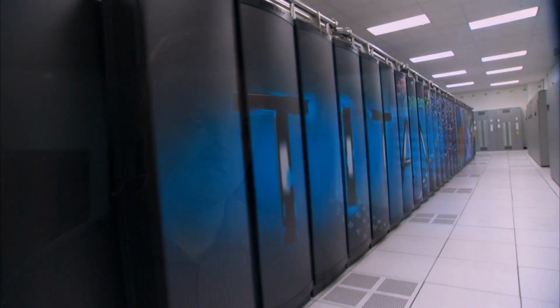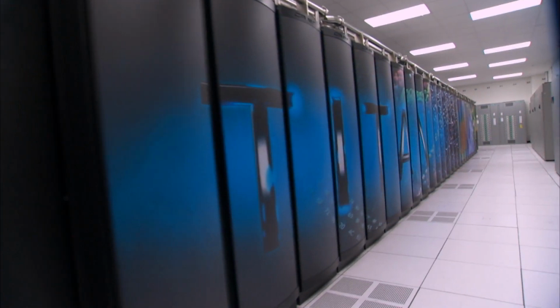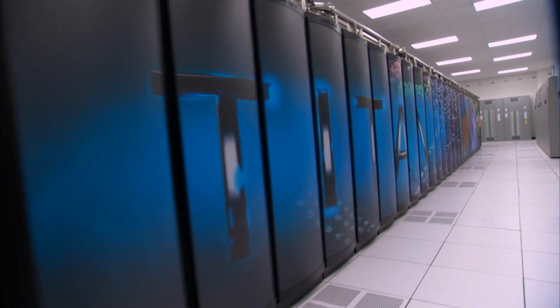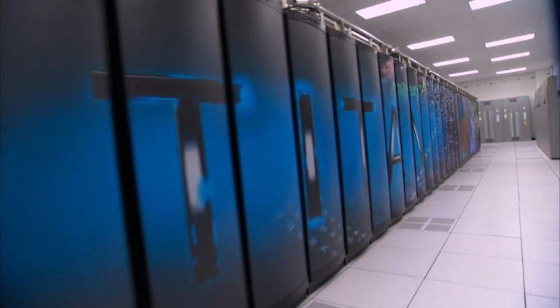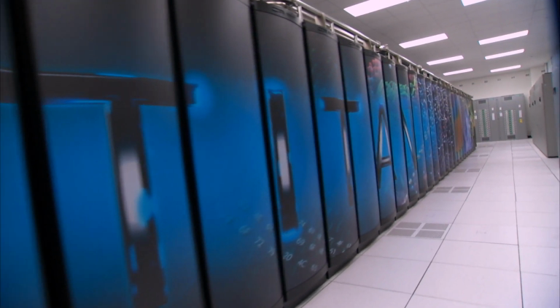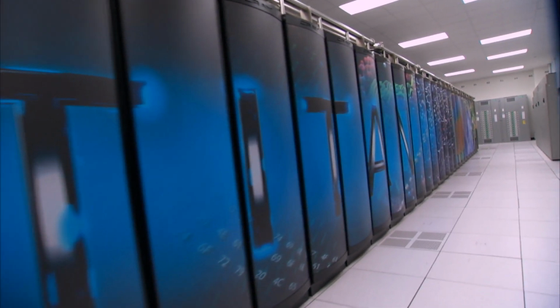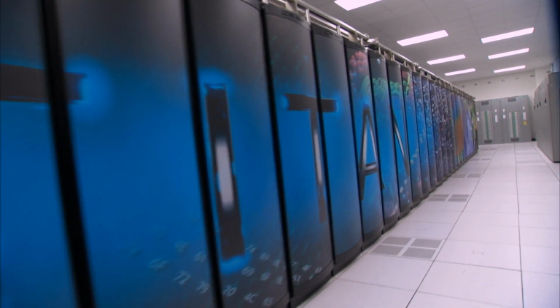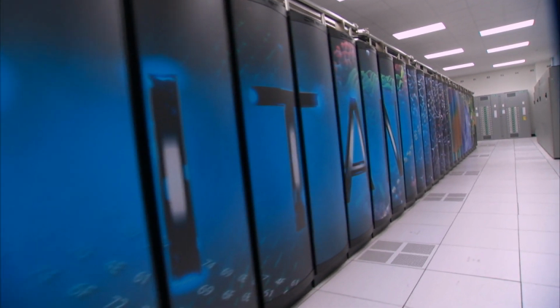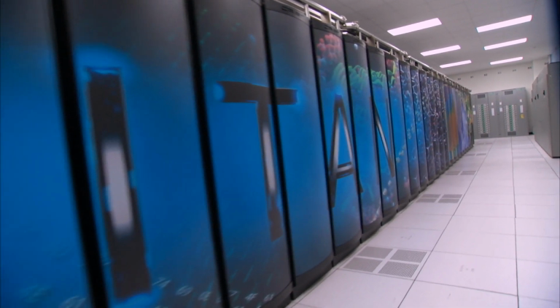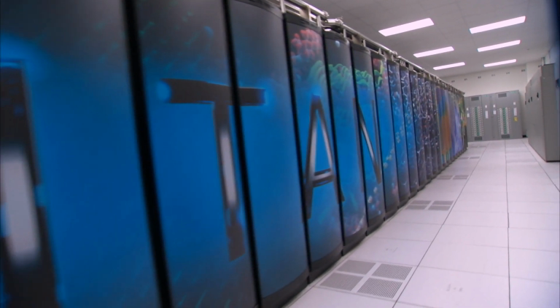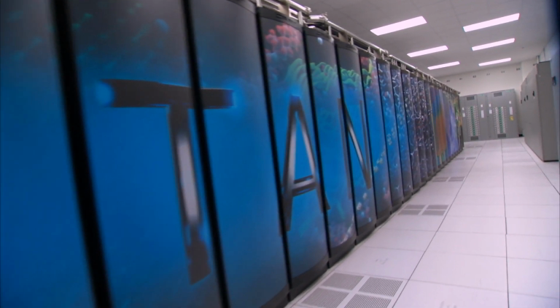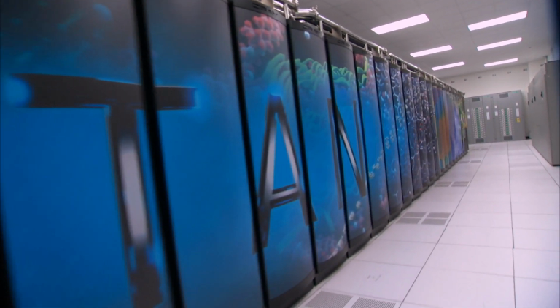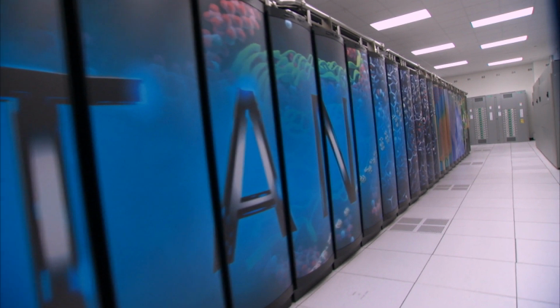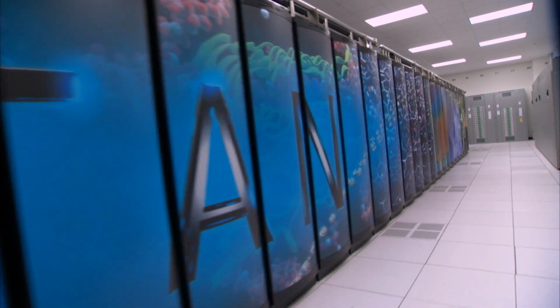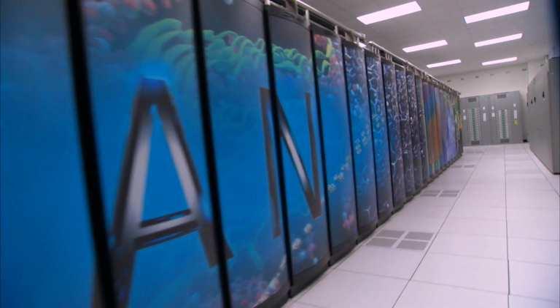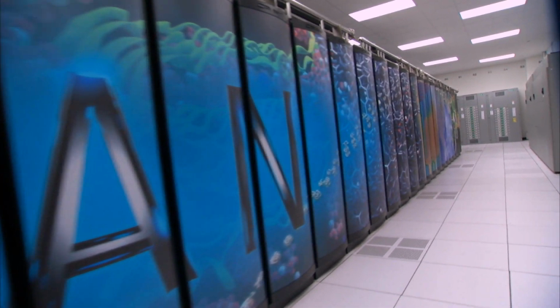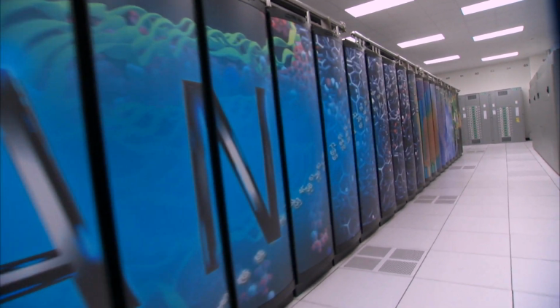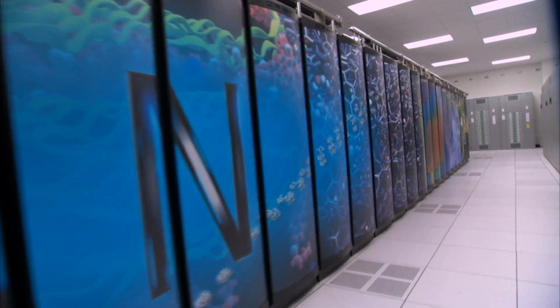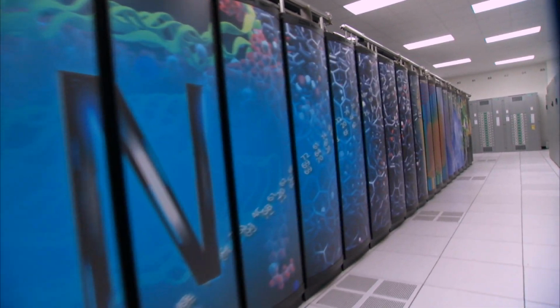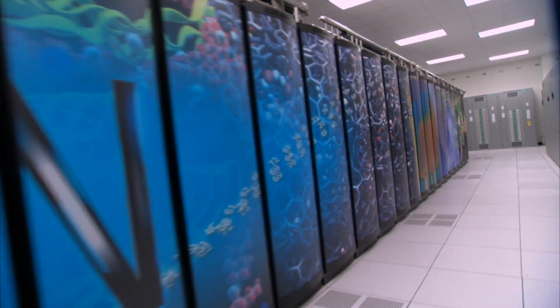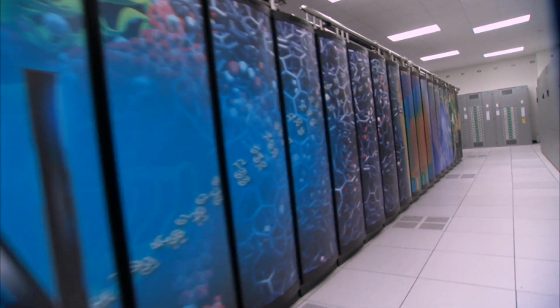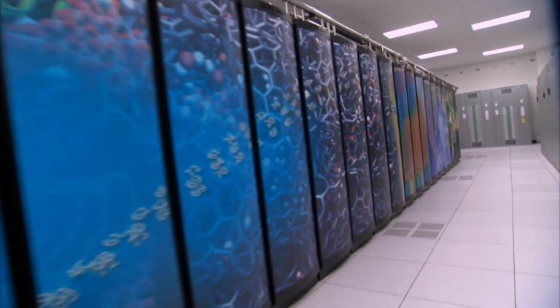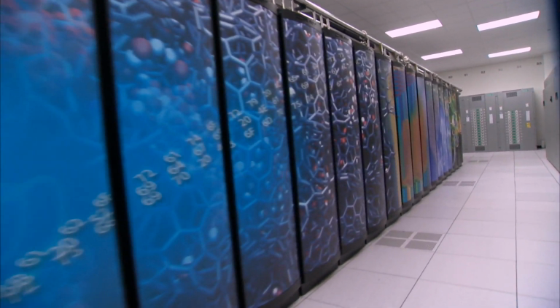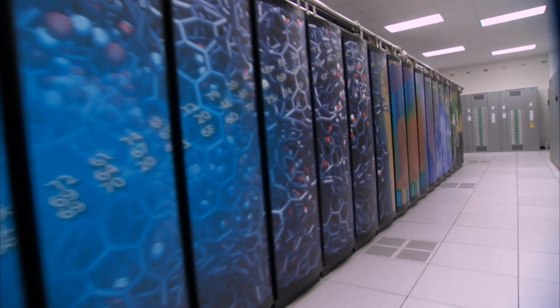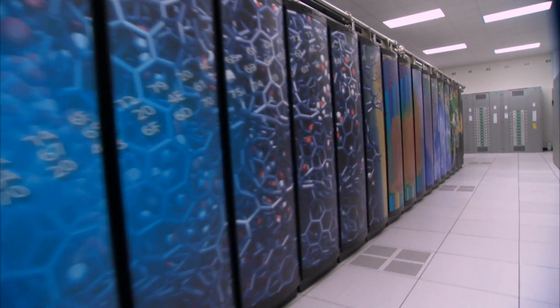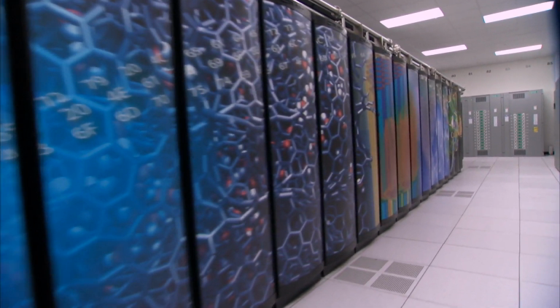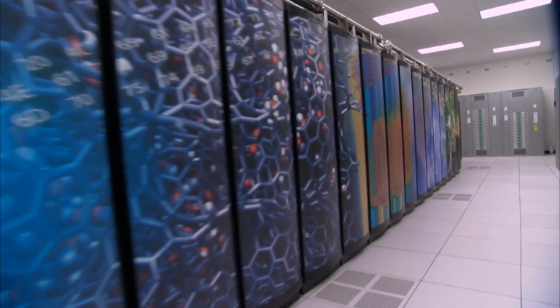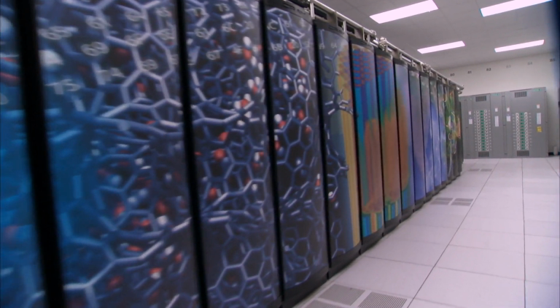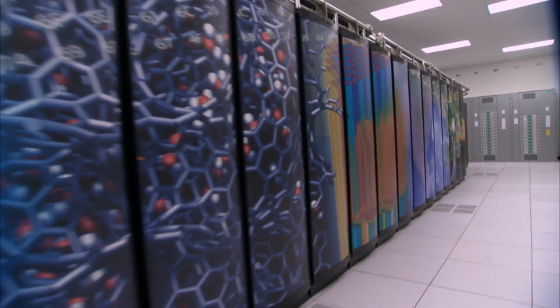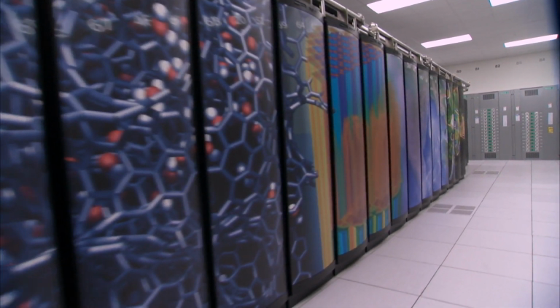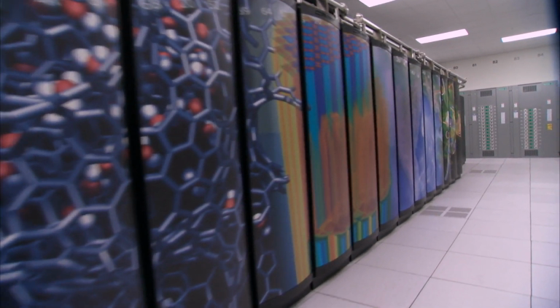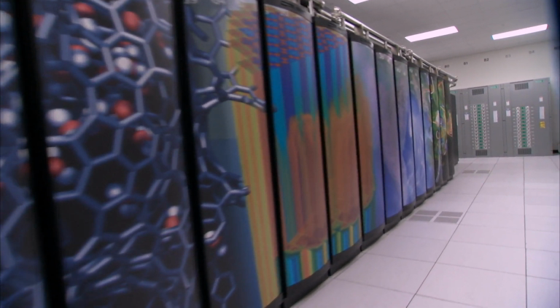Titan: a monumental machine designed to advance science faster than ever before.